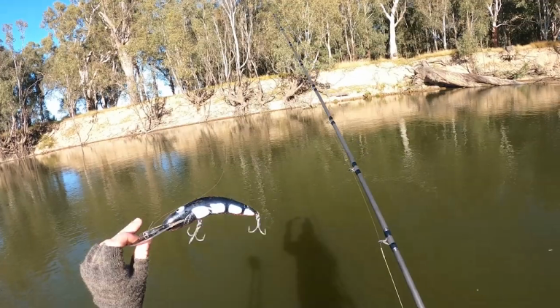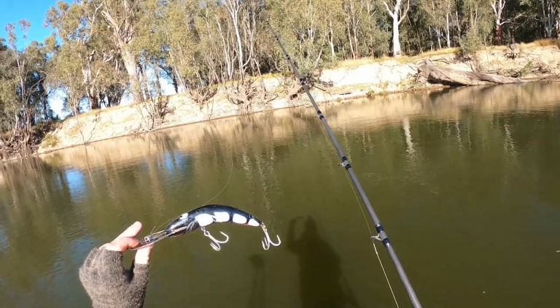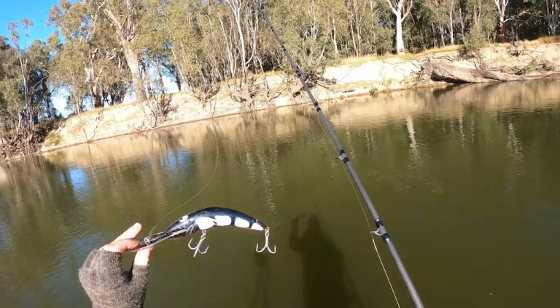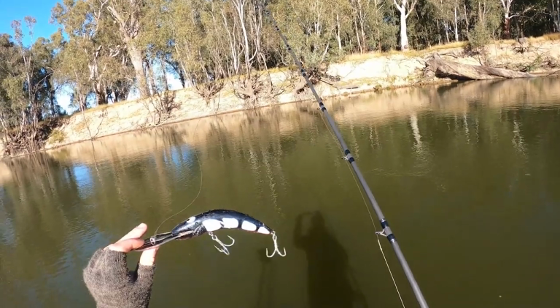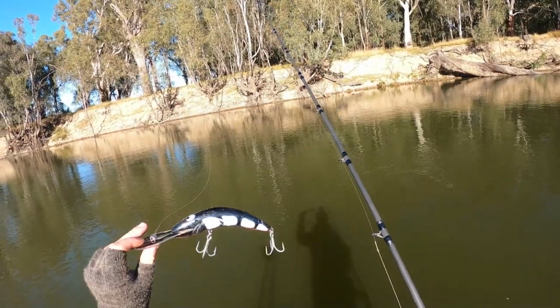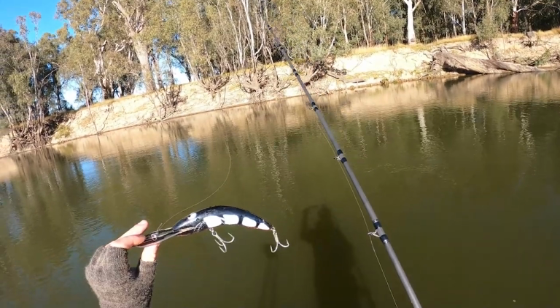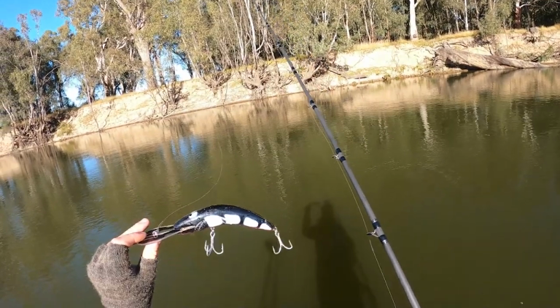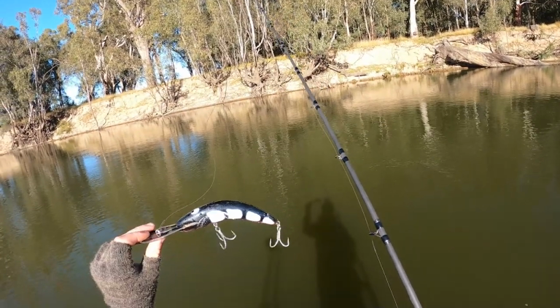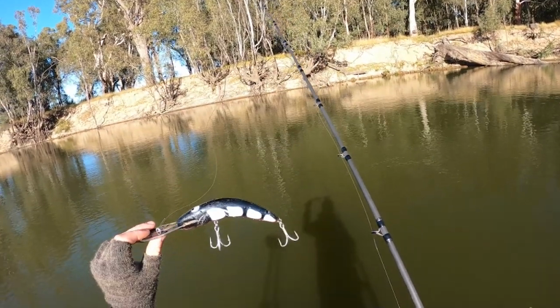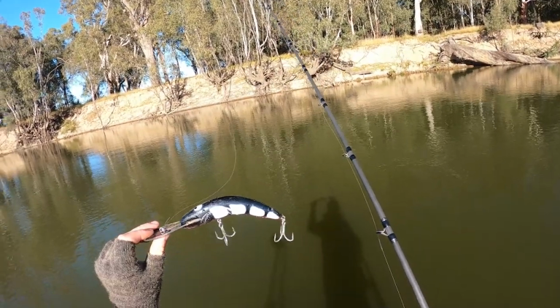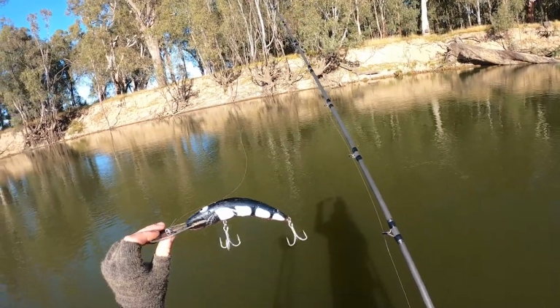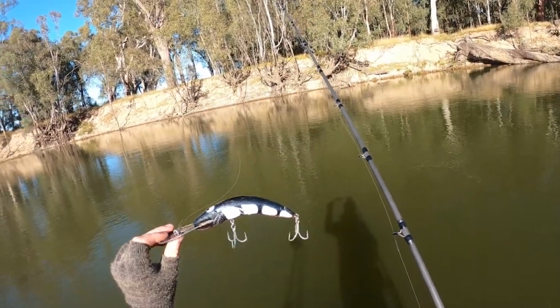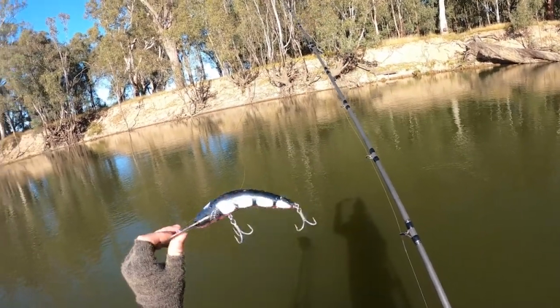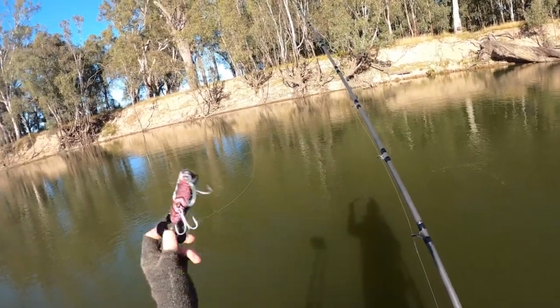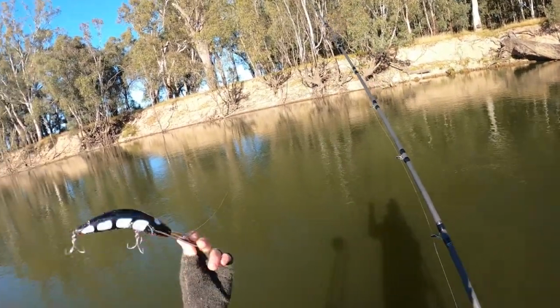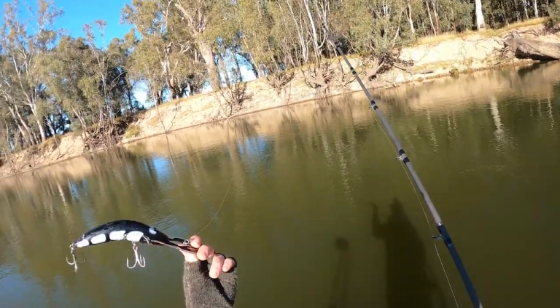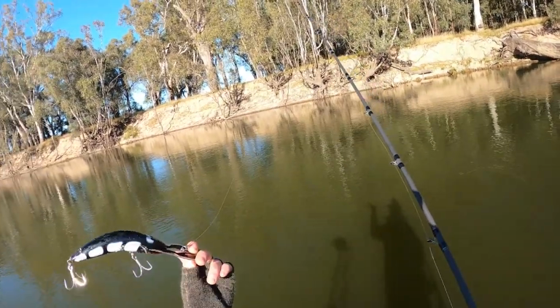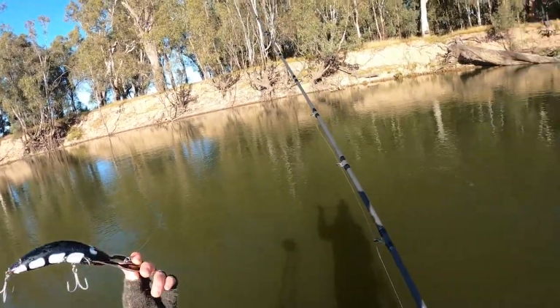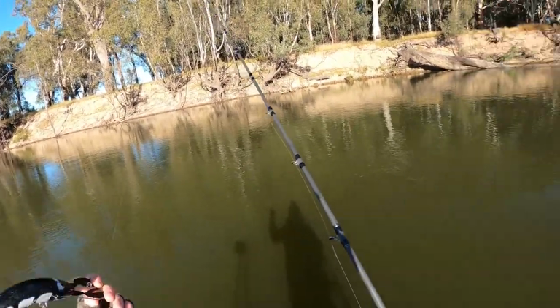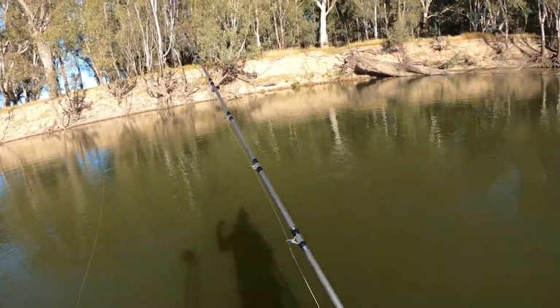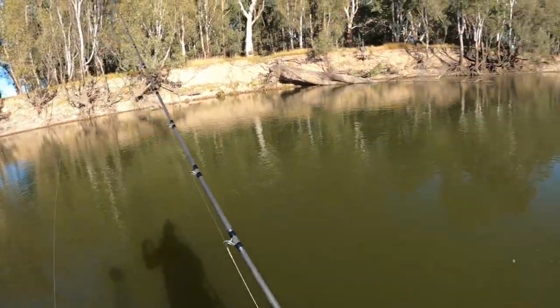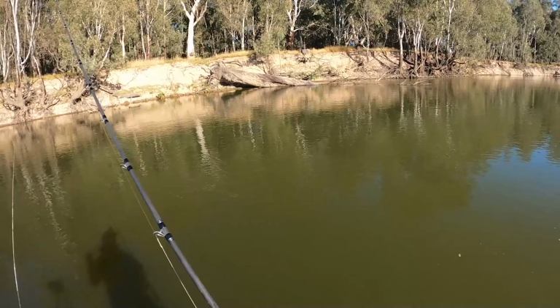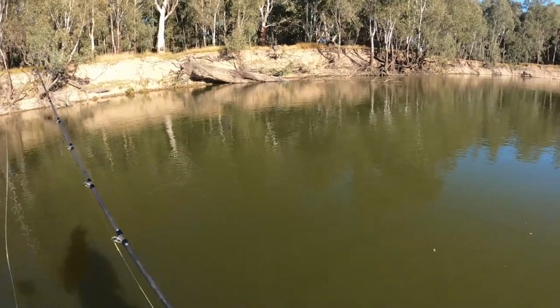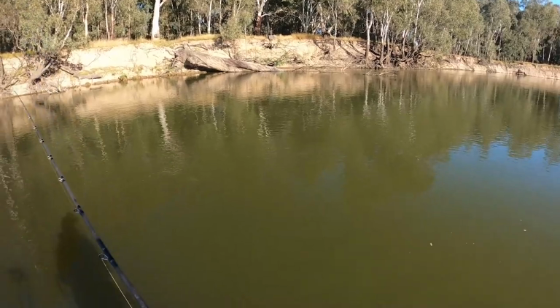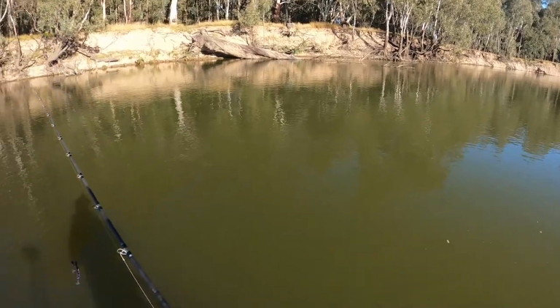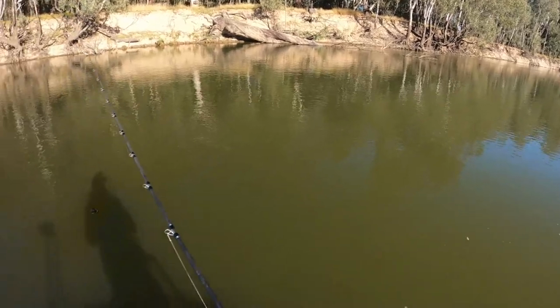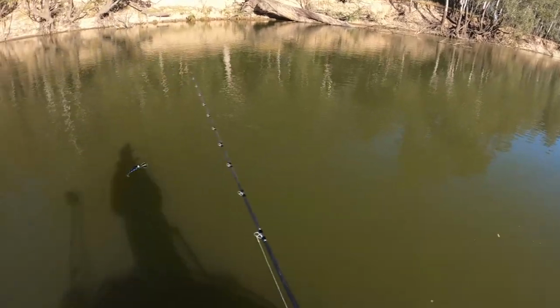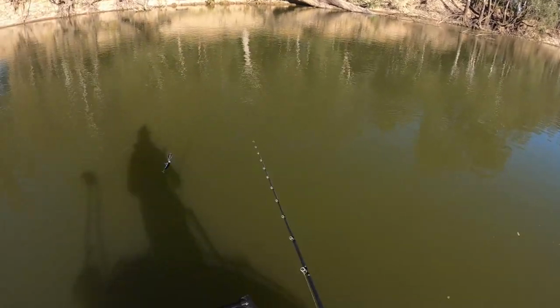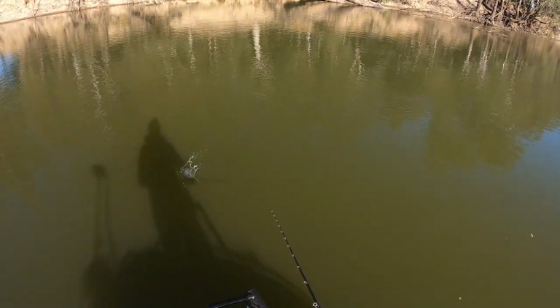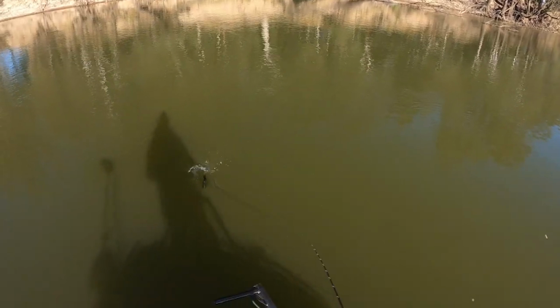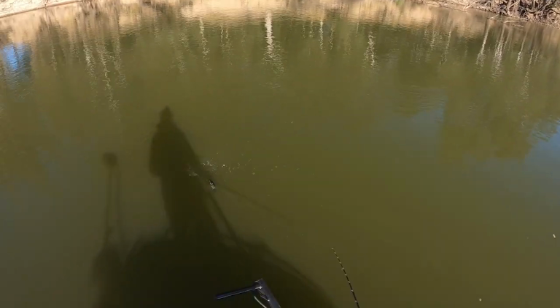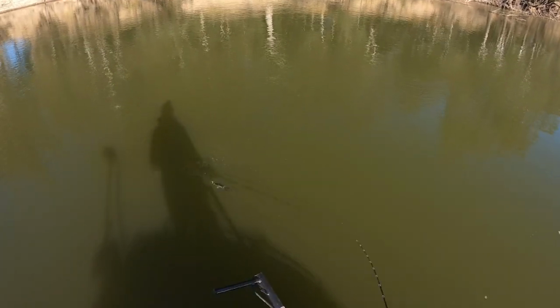Picked up the other outfit with a diver on it. I'm gonna give this a run for a bit and see how I go fishing in the current.